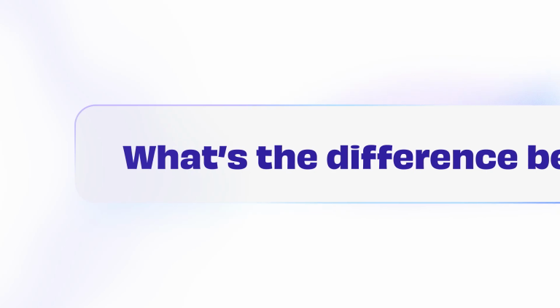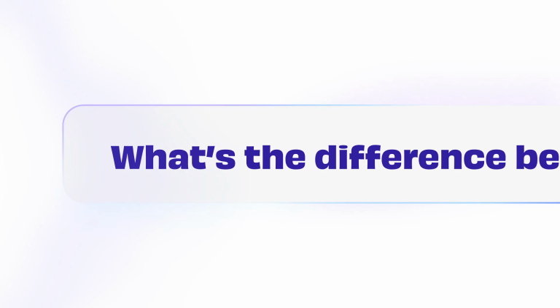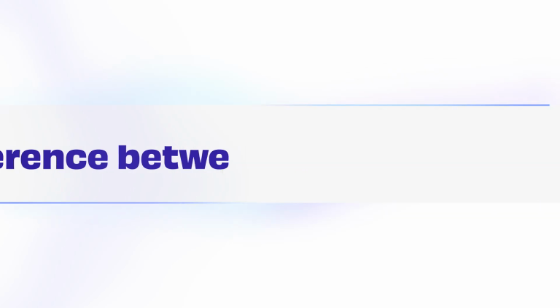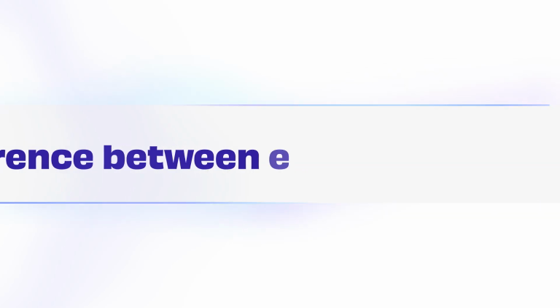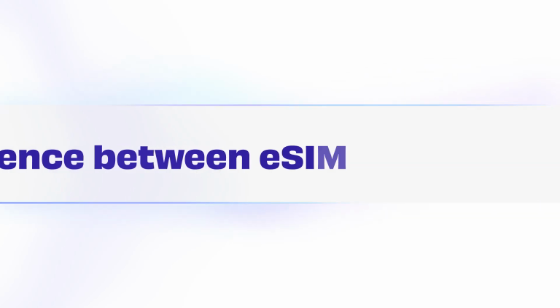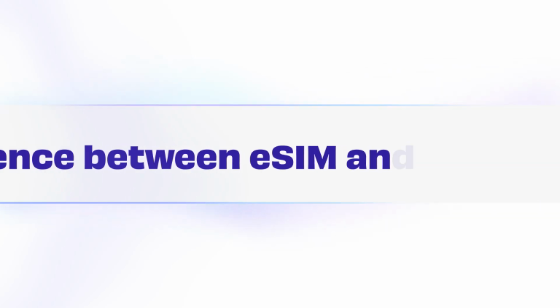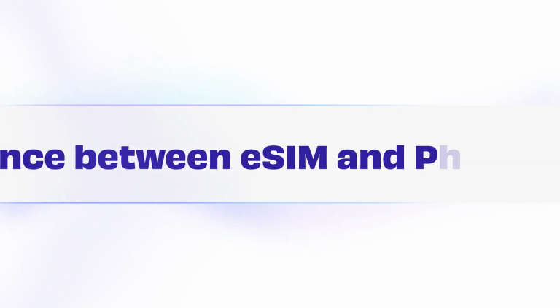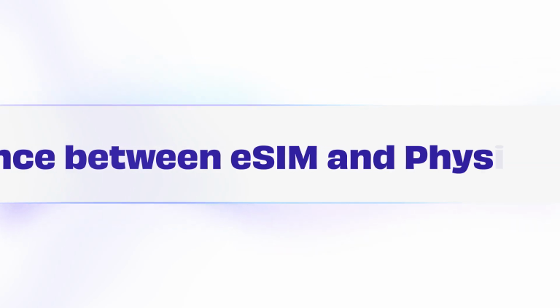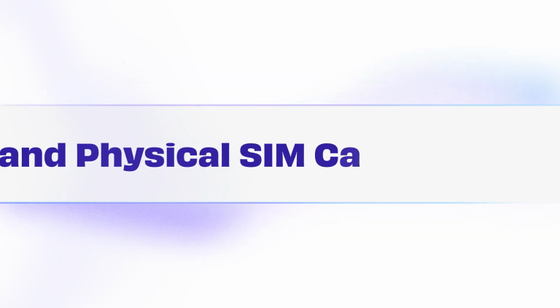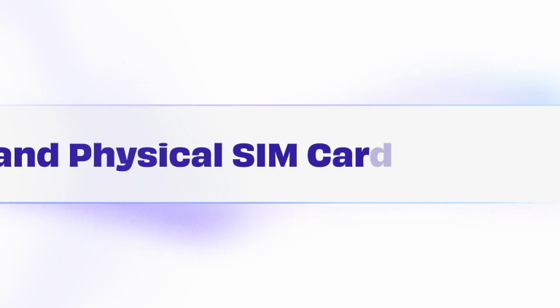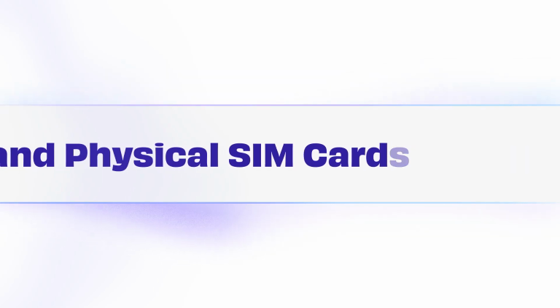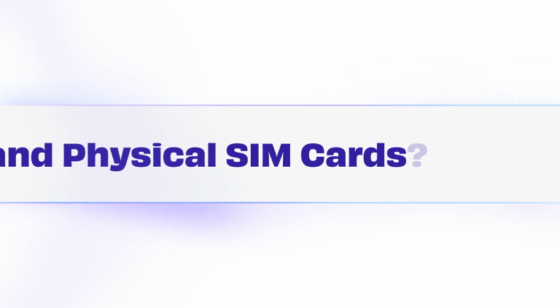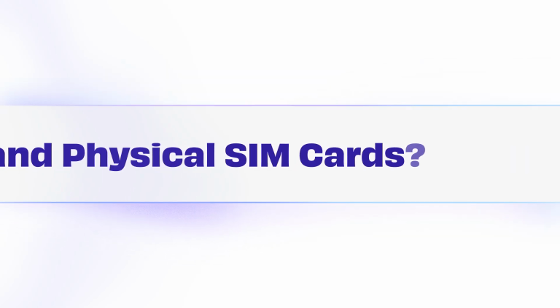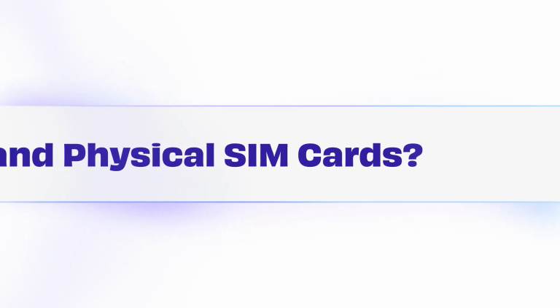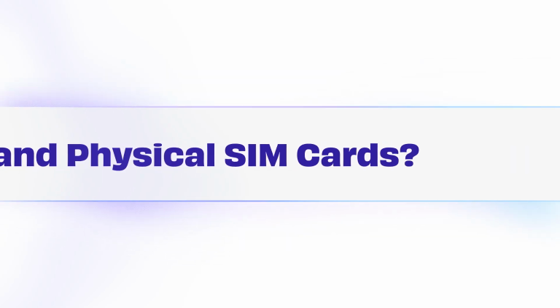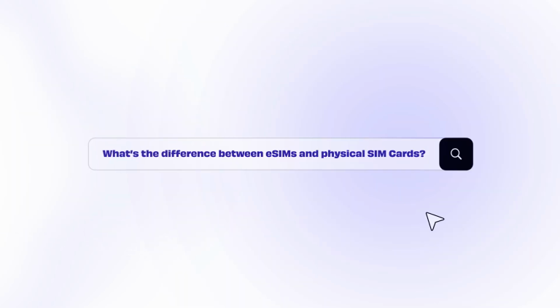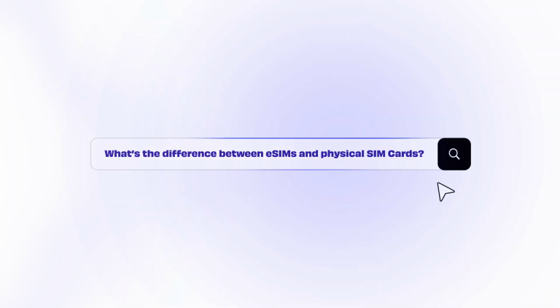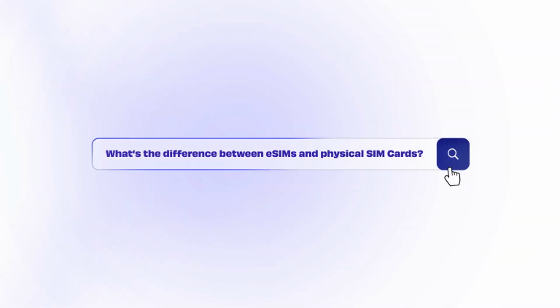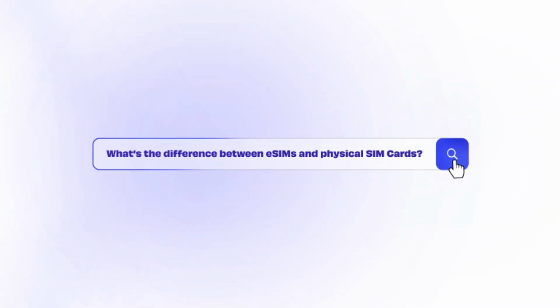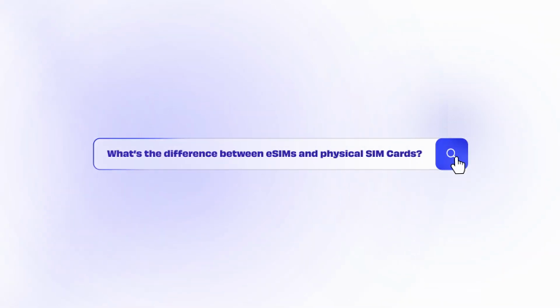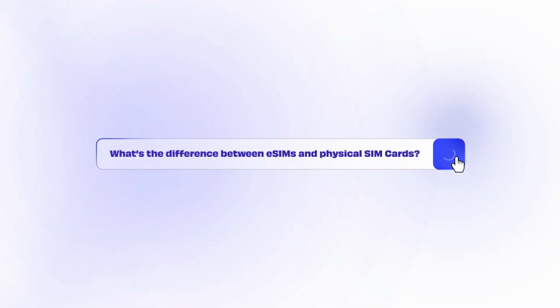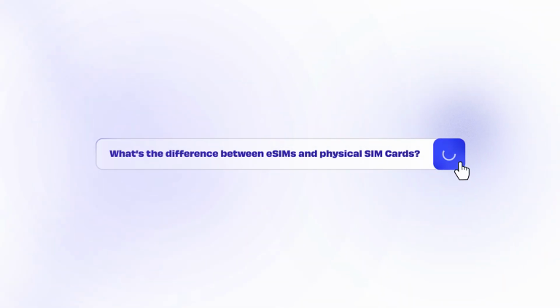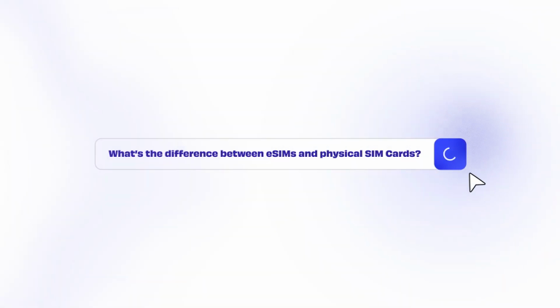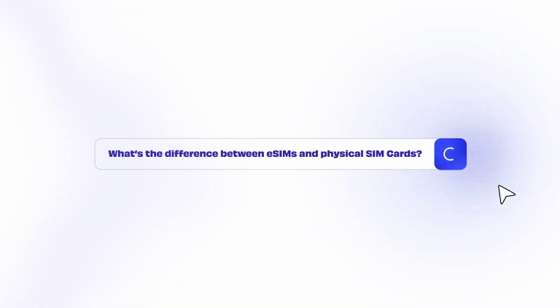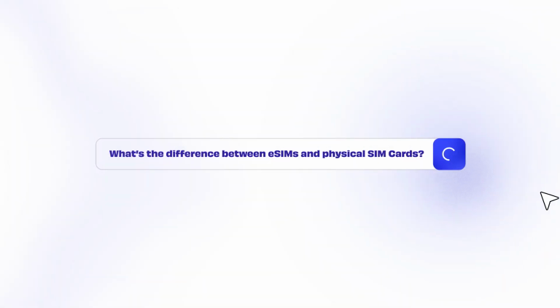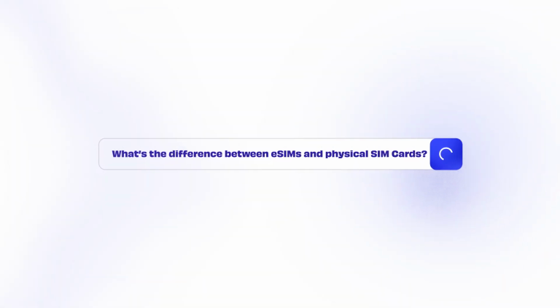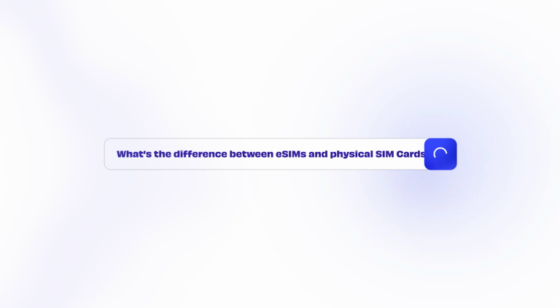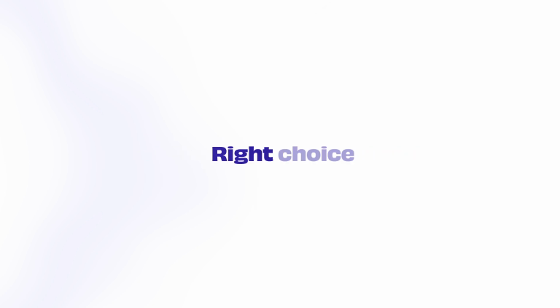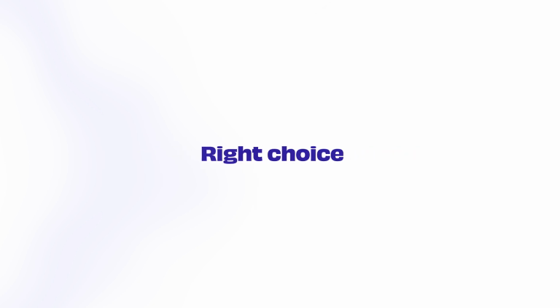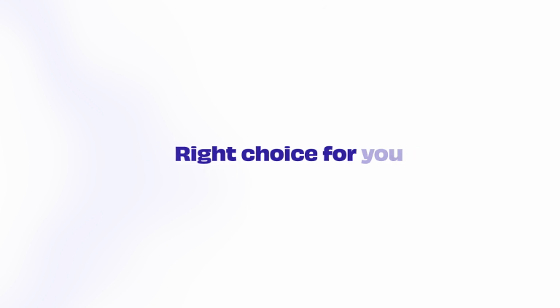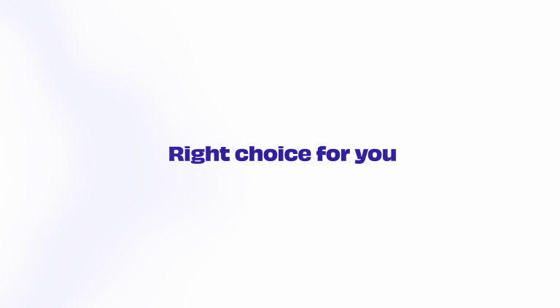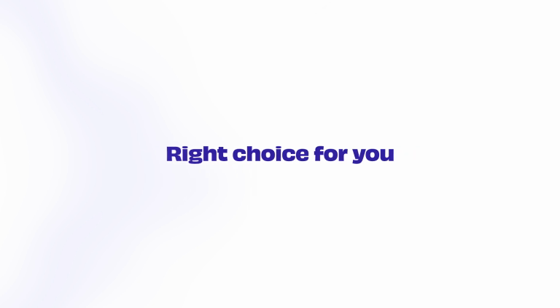Ever wondered what's the difference between eSIMs and physical SIM cards? We'll break down what sets them apart and which one's the right choice for you.